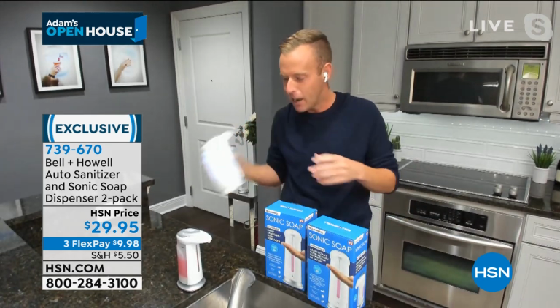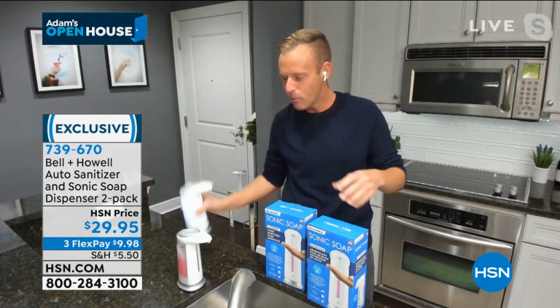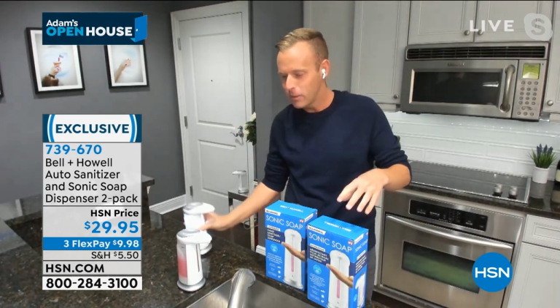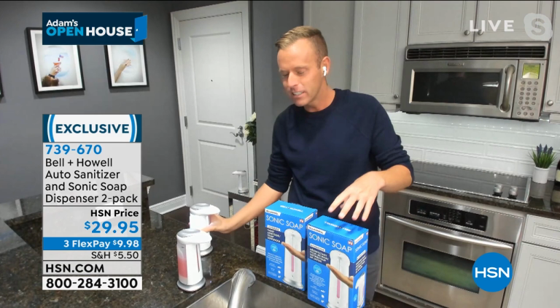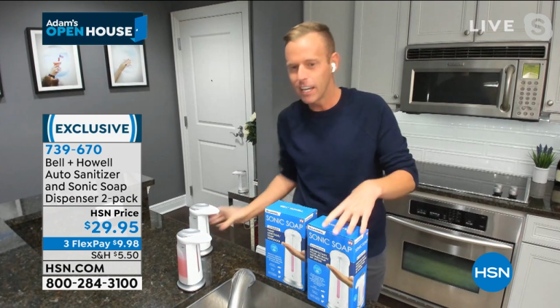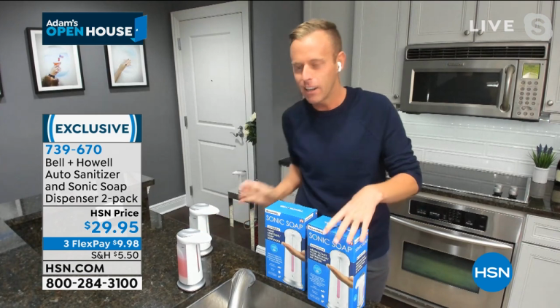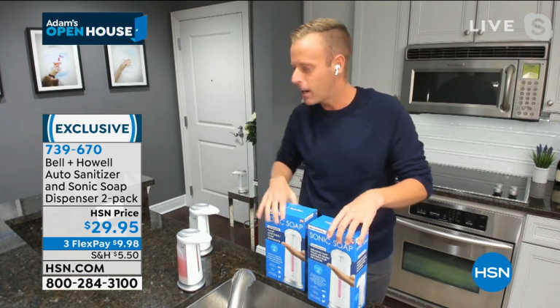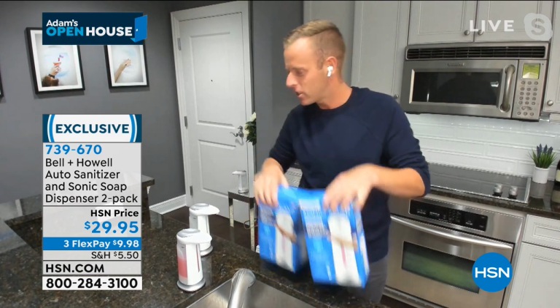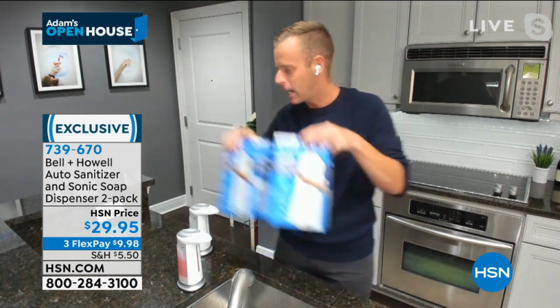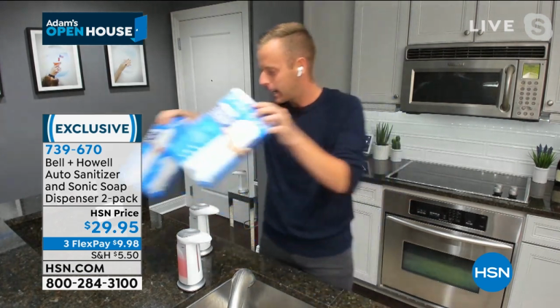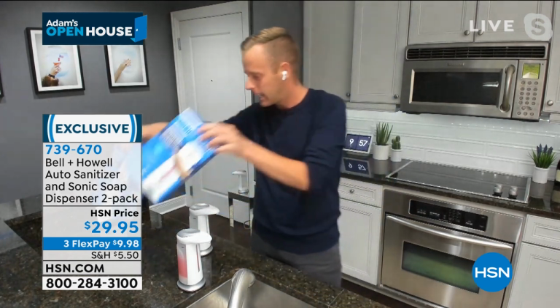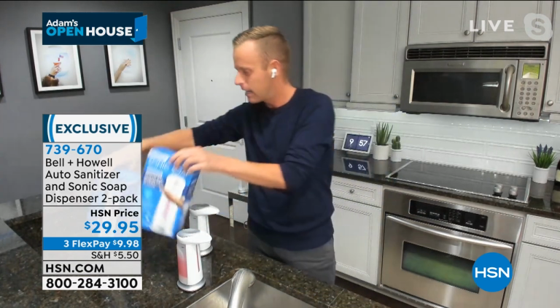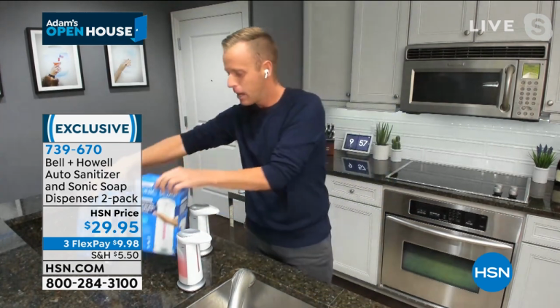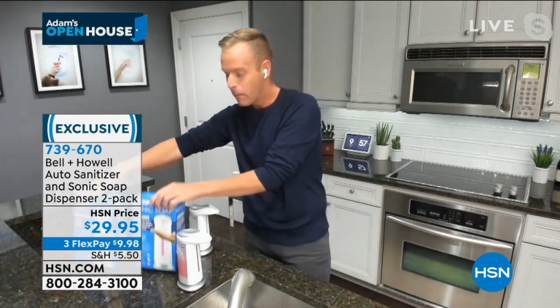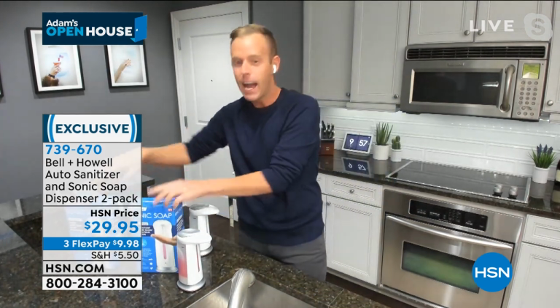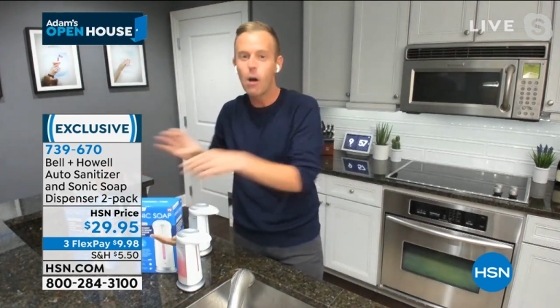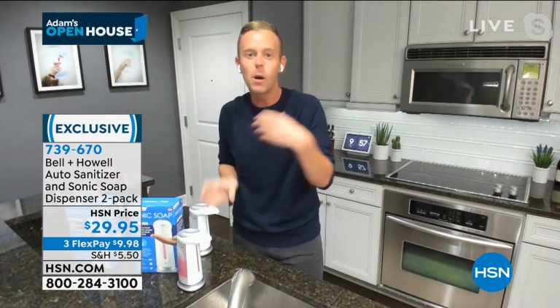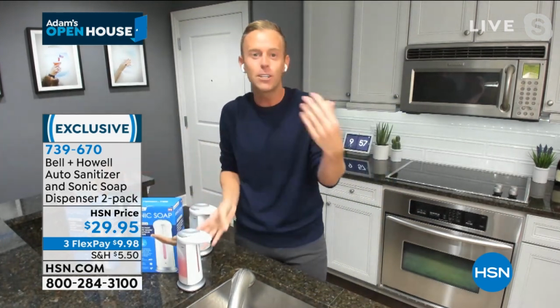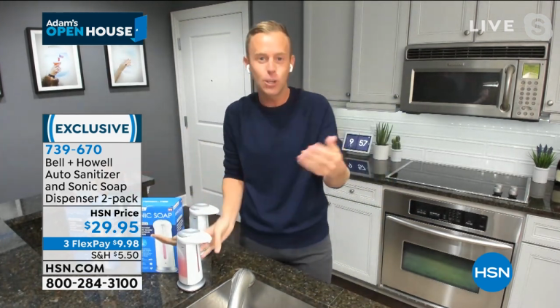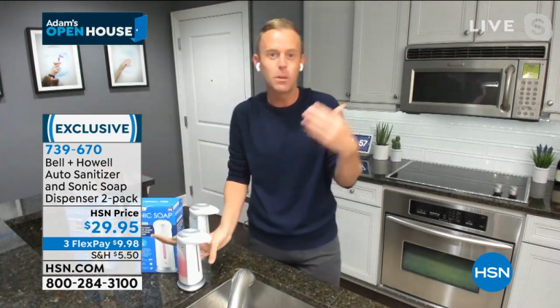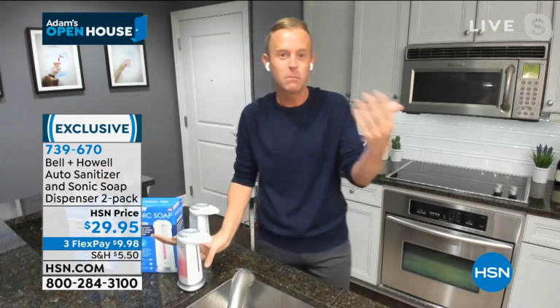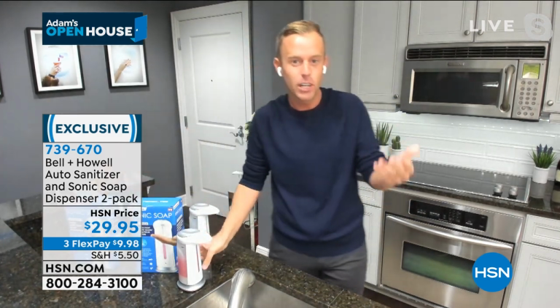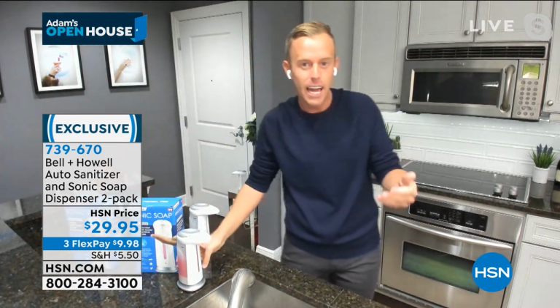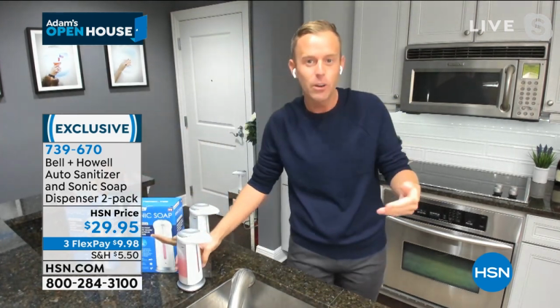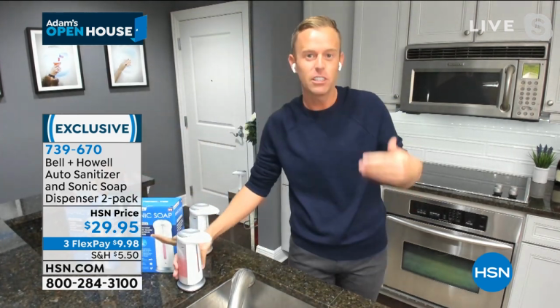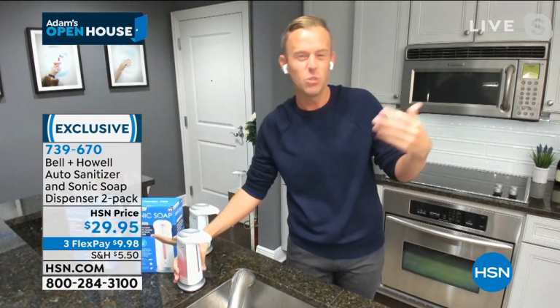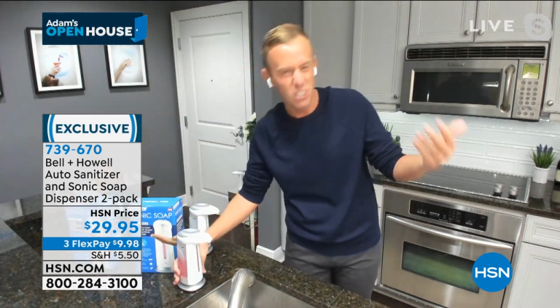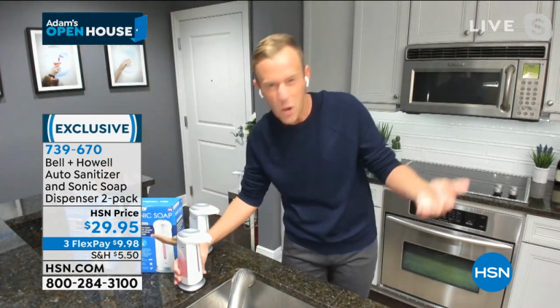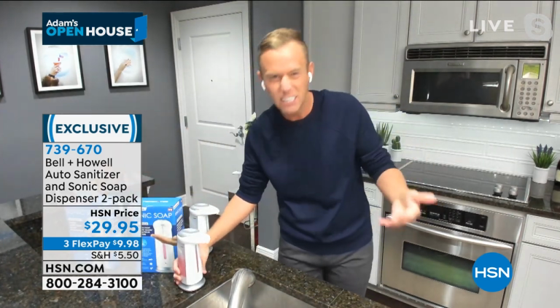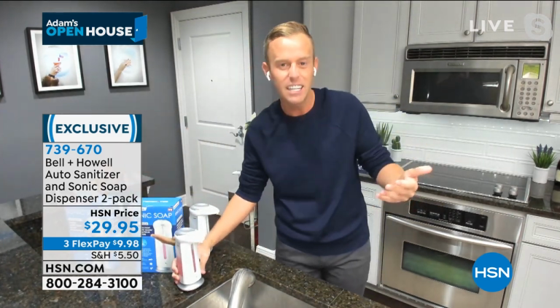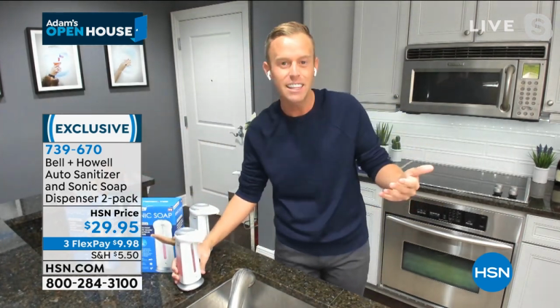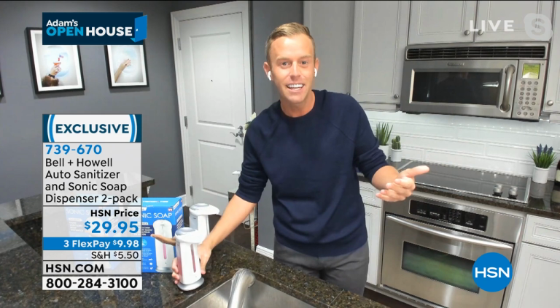Now you're probably saying: how much soap is it putting out? Bell and Howell, the innovators that they are — I'm going to show you on a green sponge.